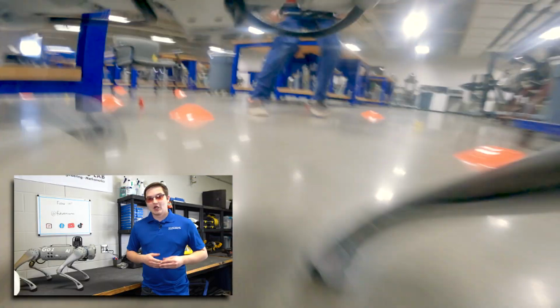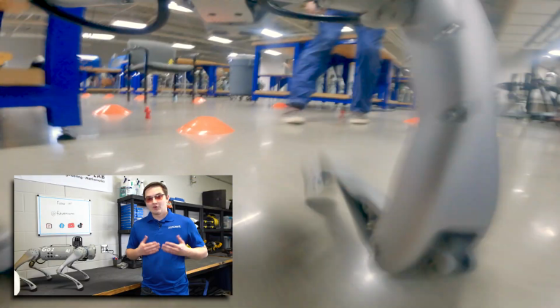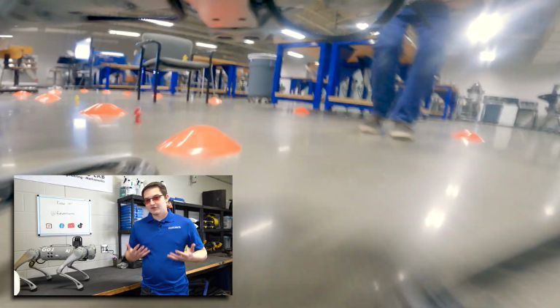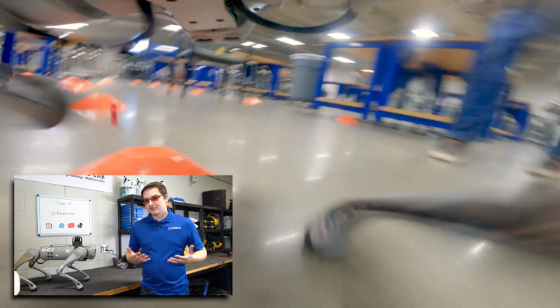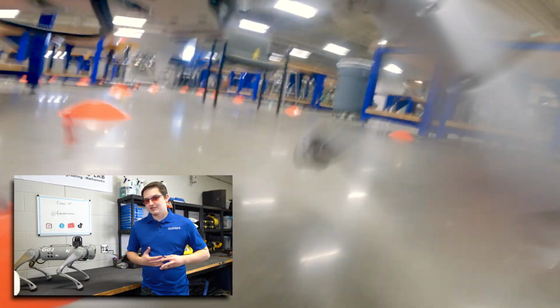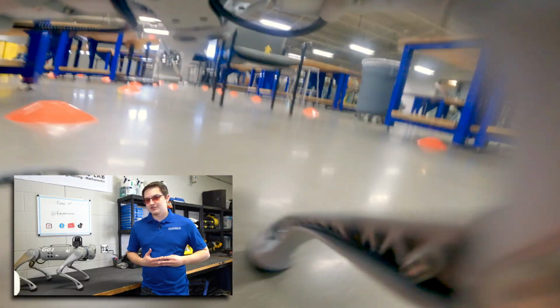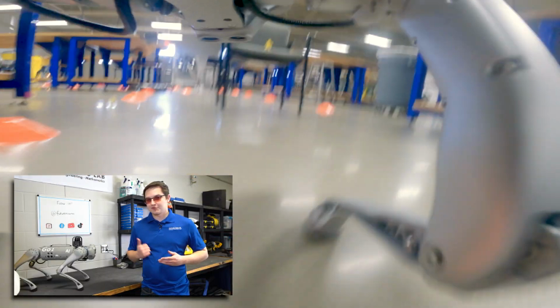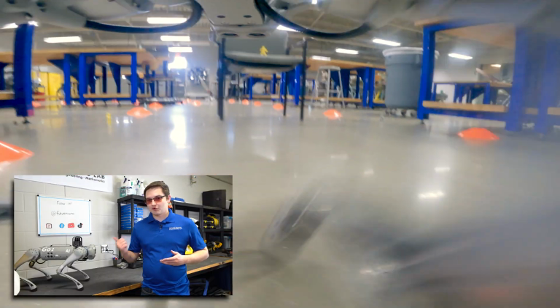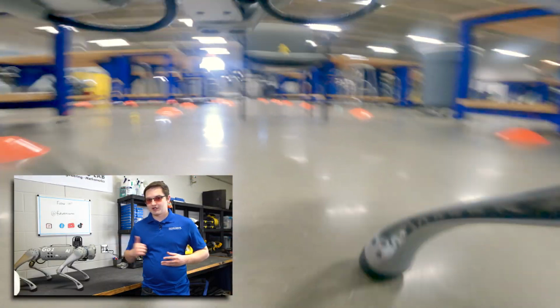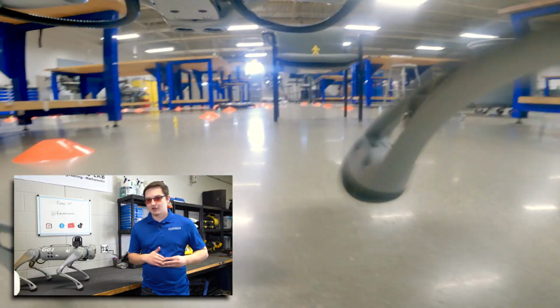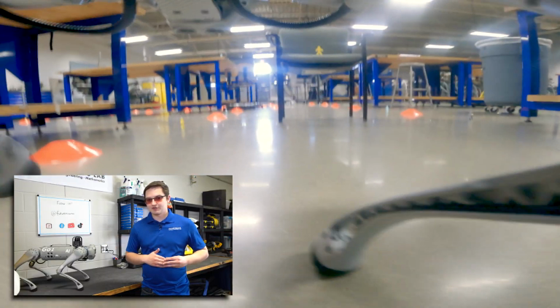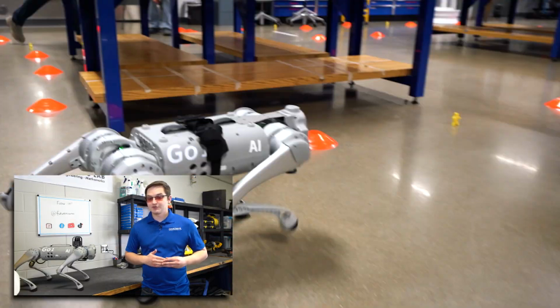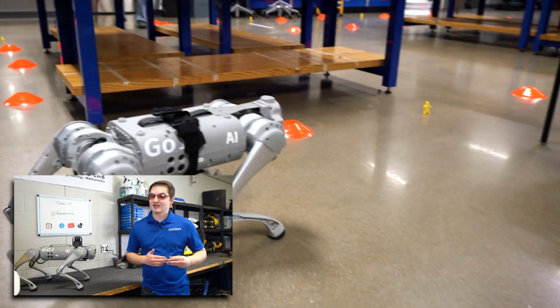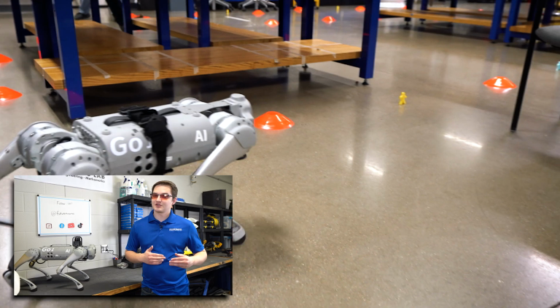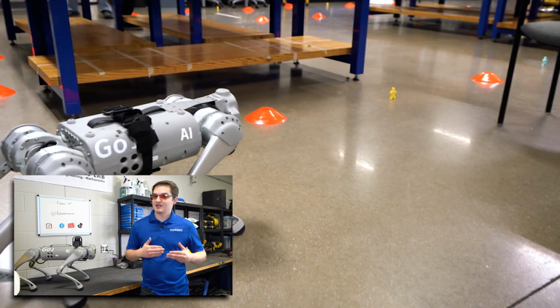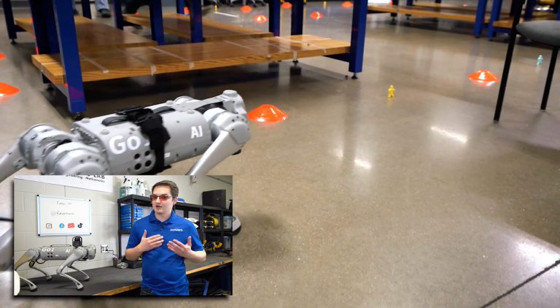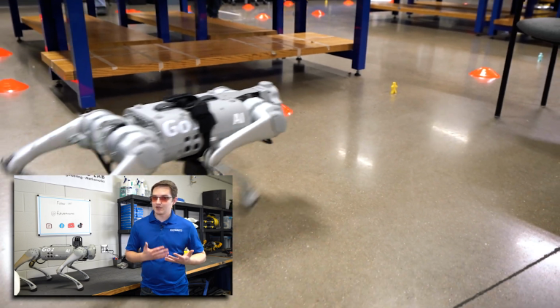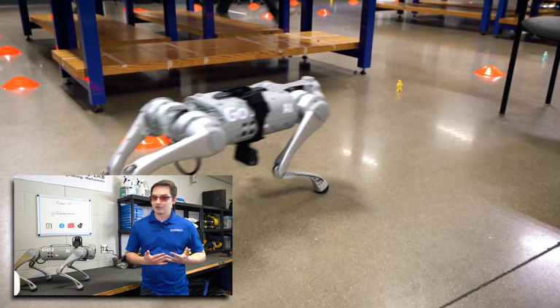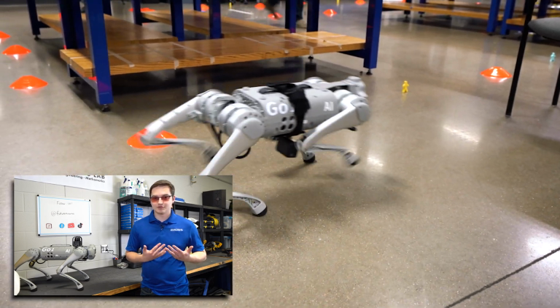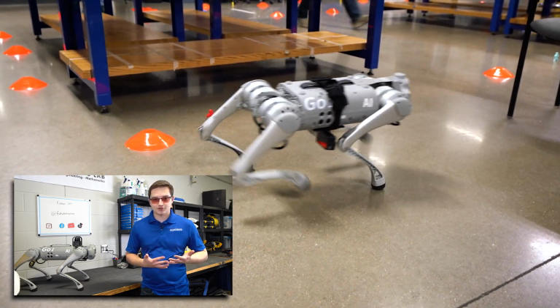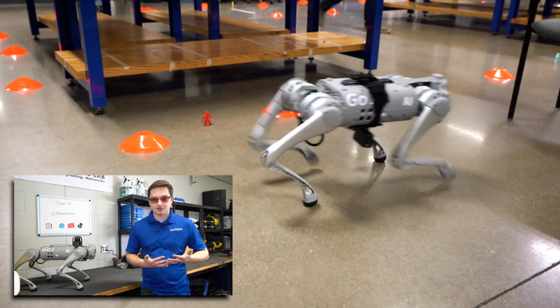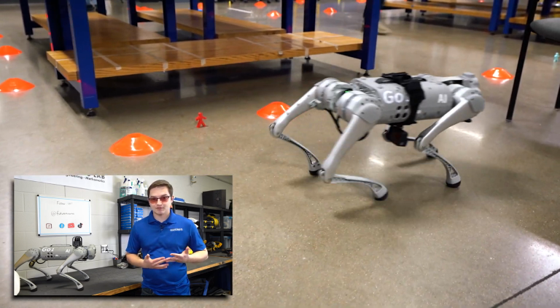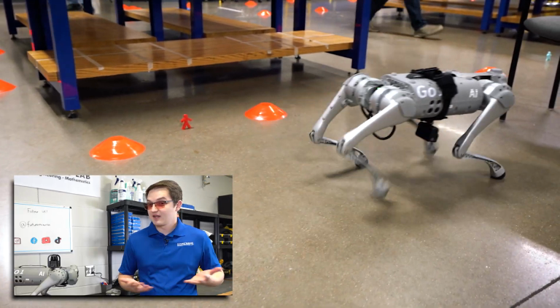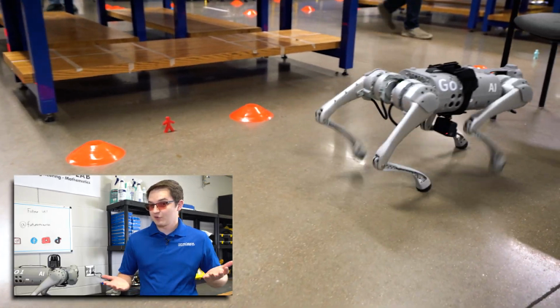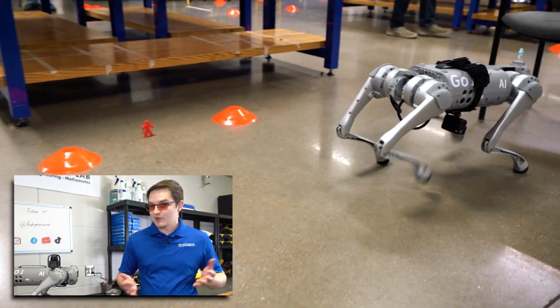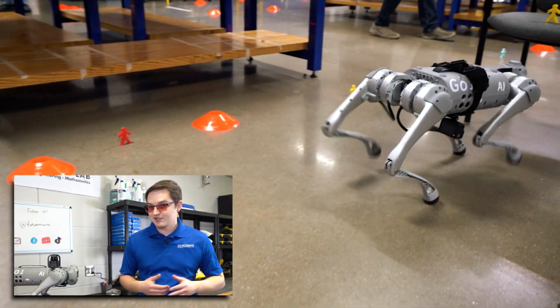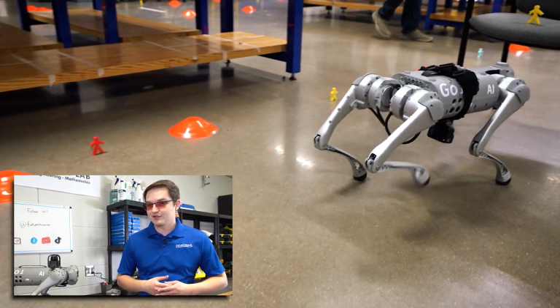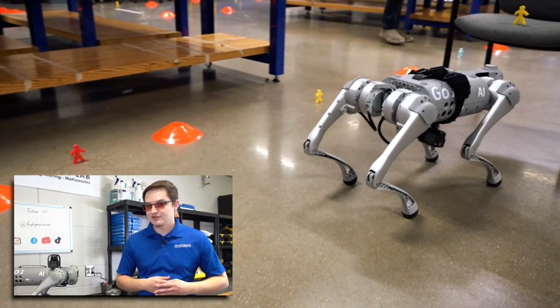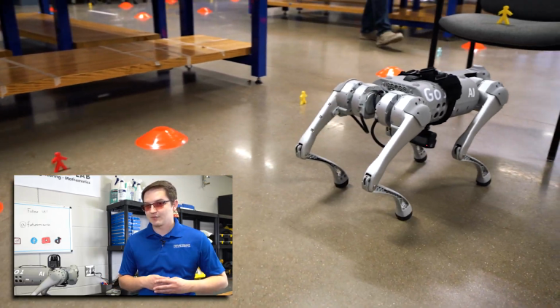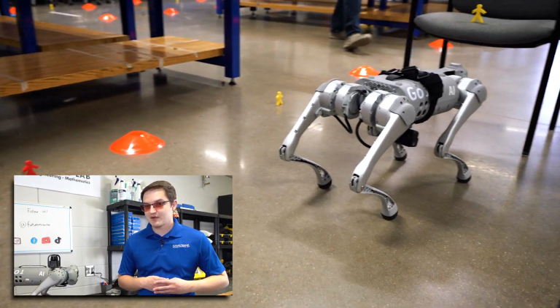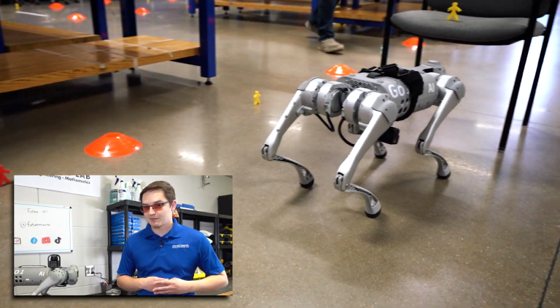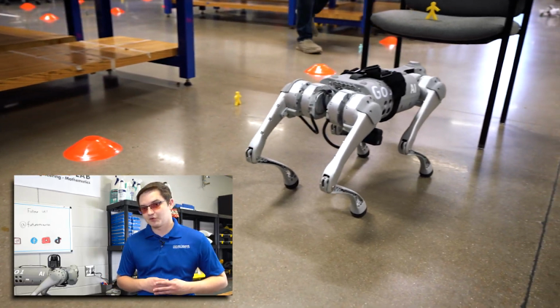One of the first uses for robot dogs was actually to carry cargo for soldiers. They were basically using them as pack mules.